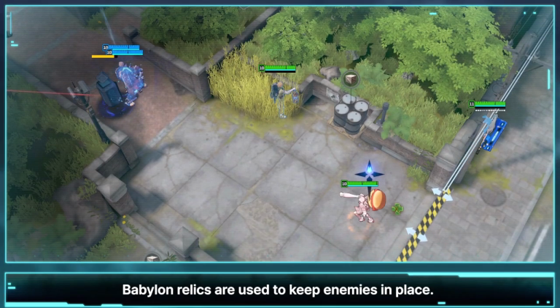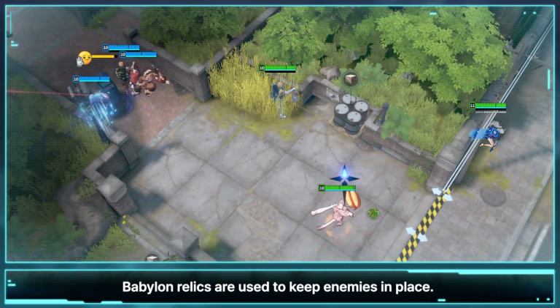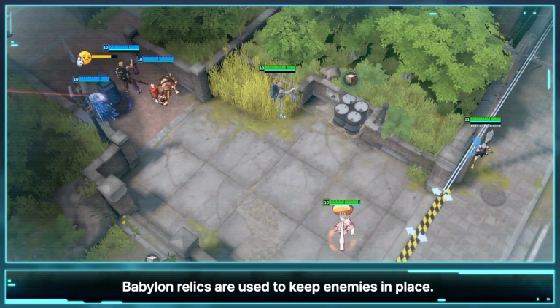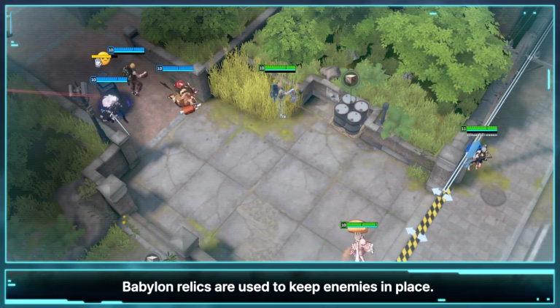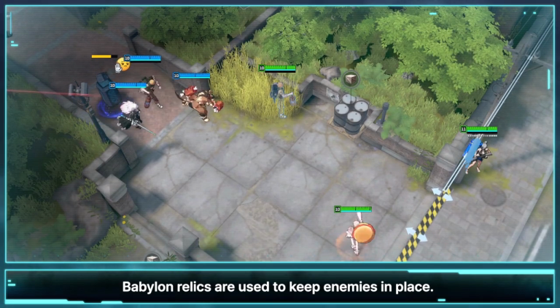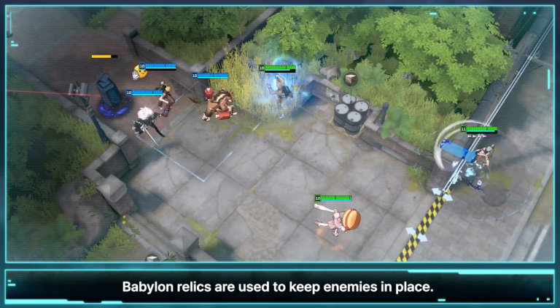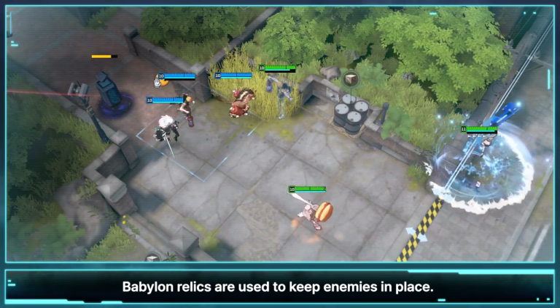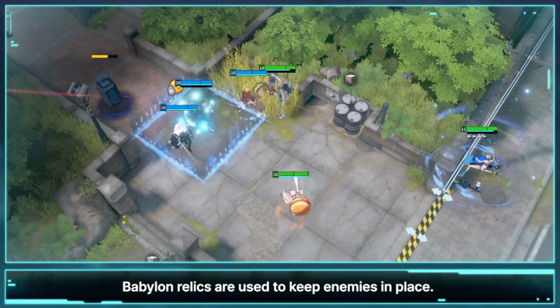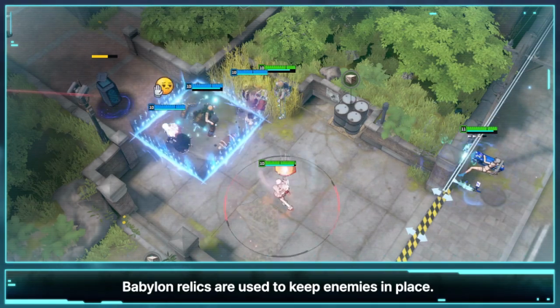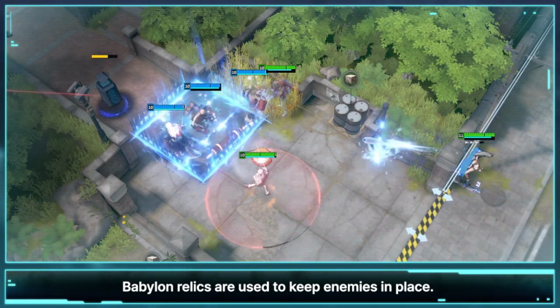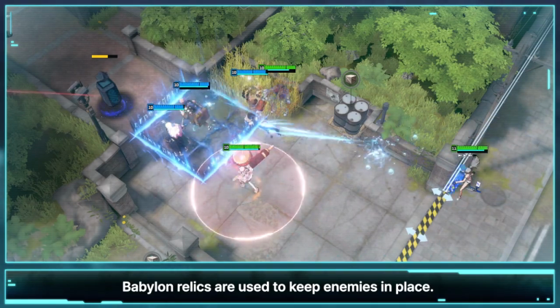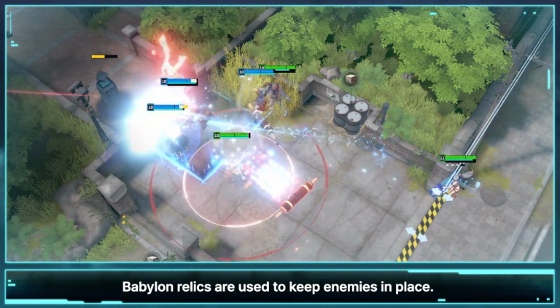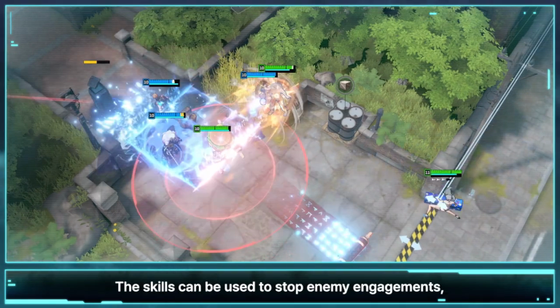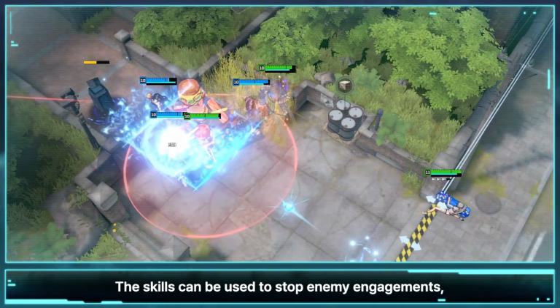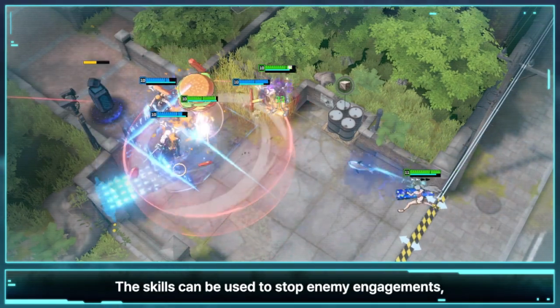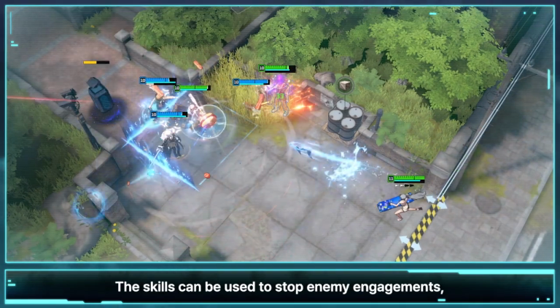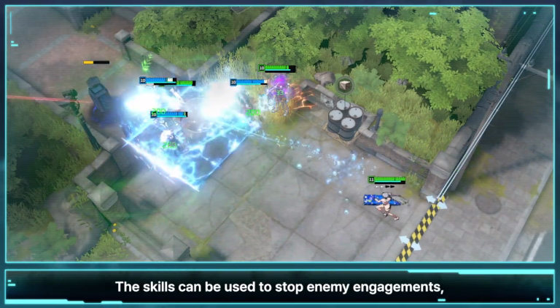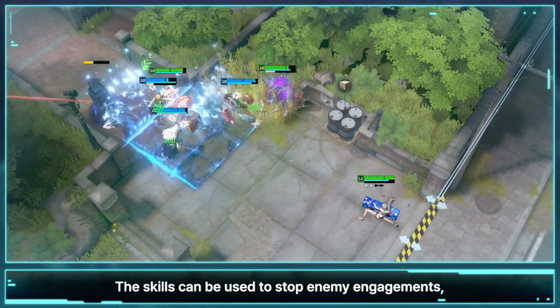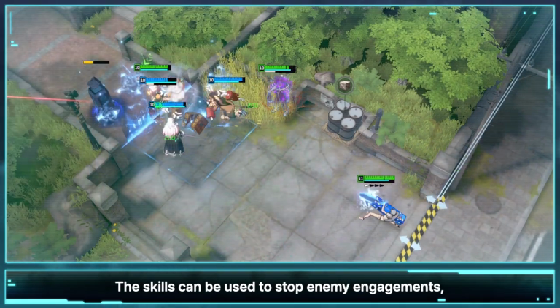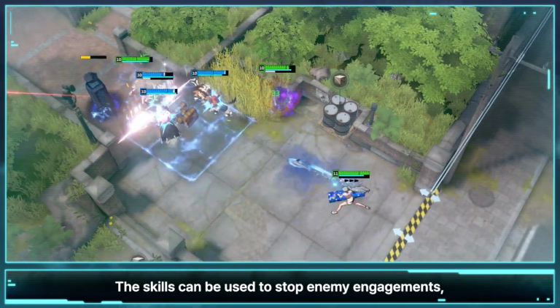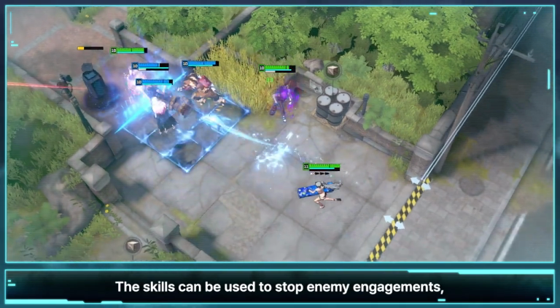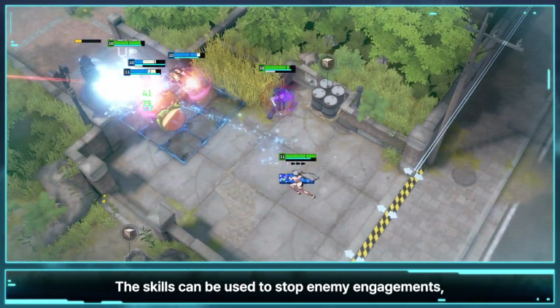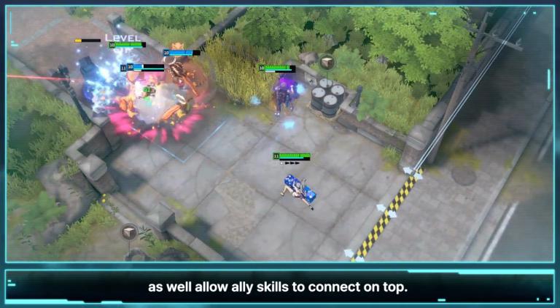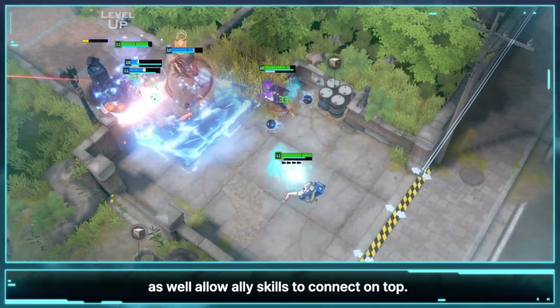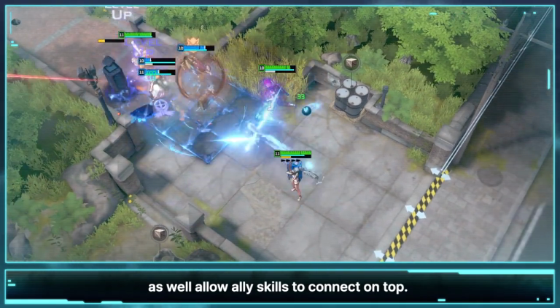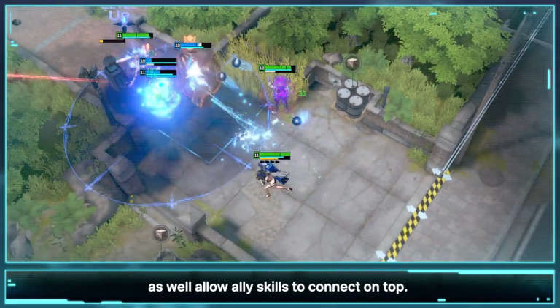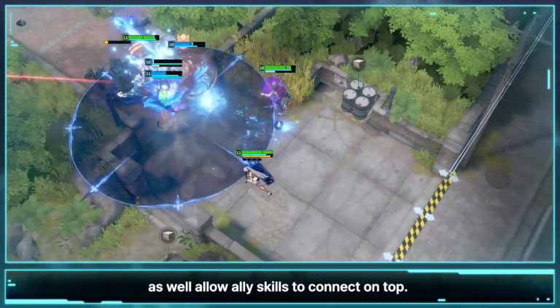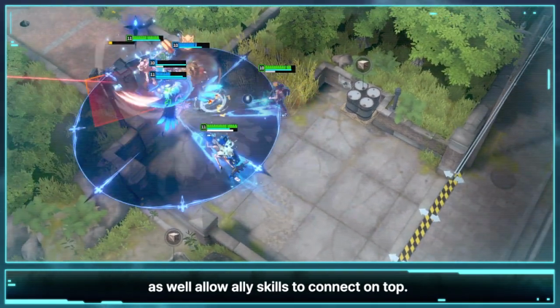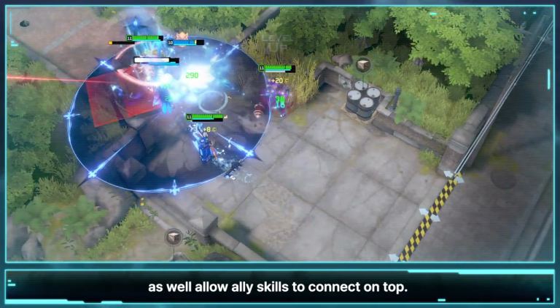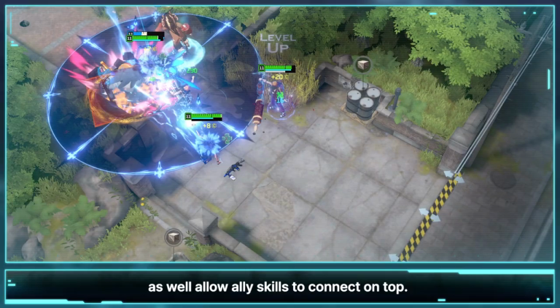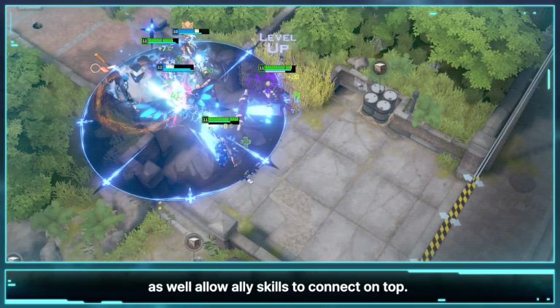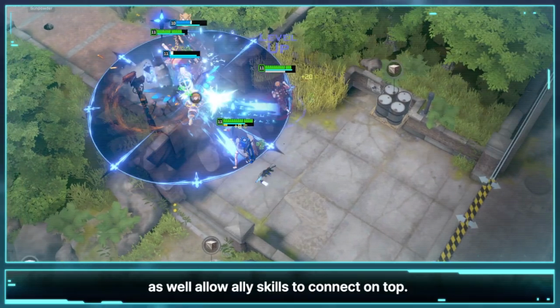Babylon's Relics are used to keep enemies in place. The skills can be used to stop enemy engagements, as well as allow ally skills to connect on top.